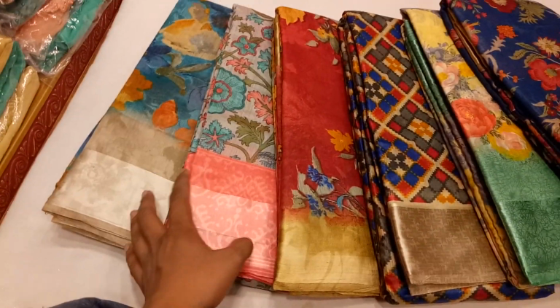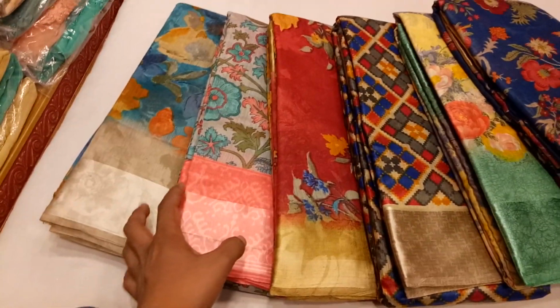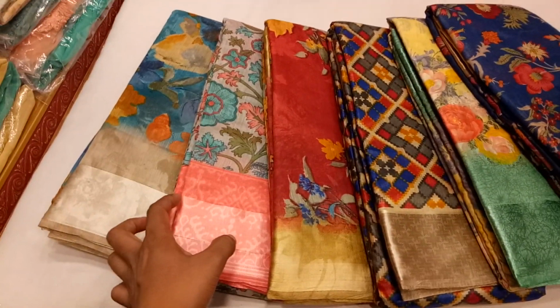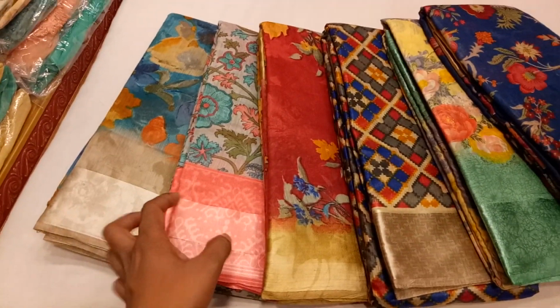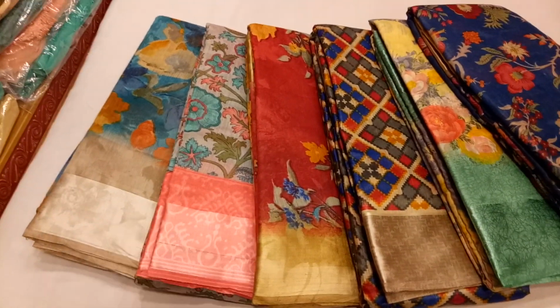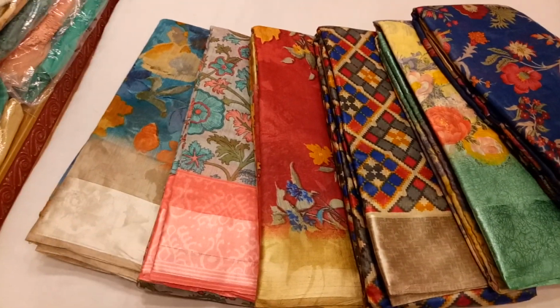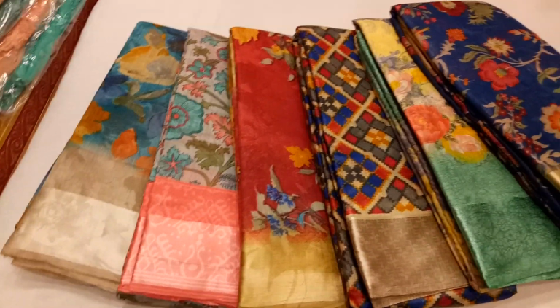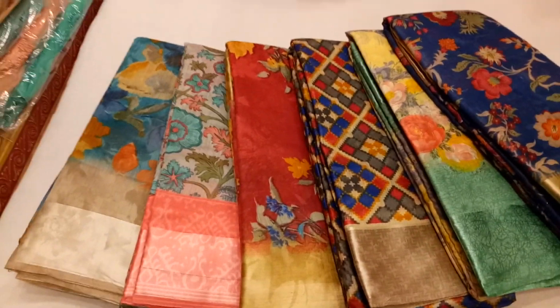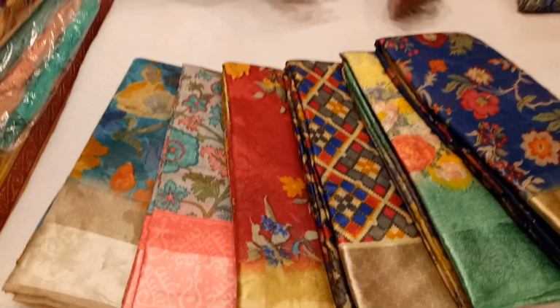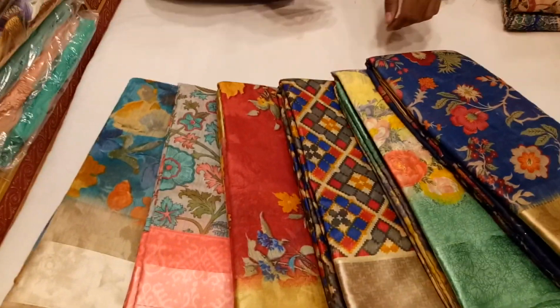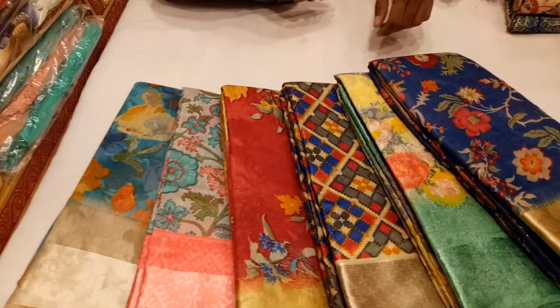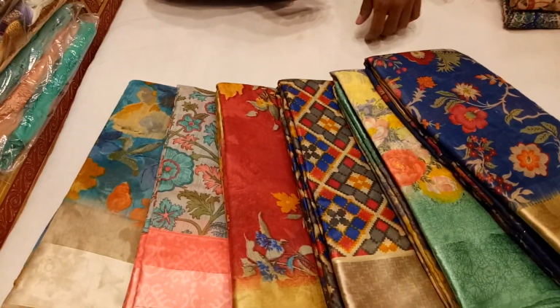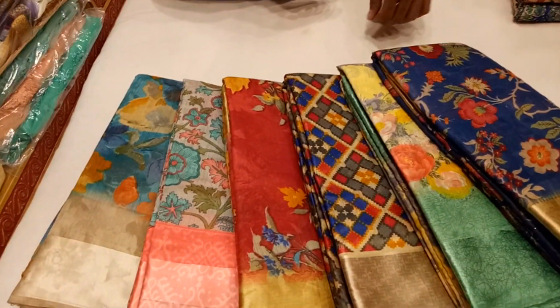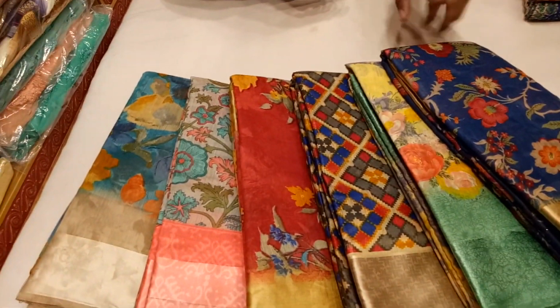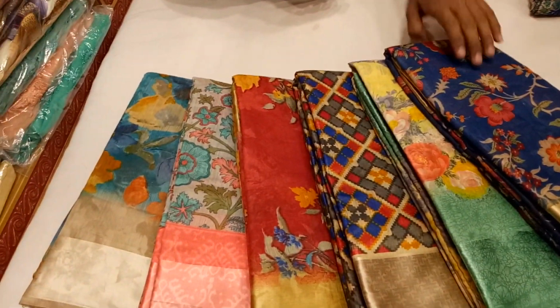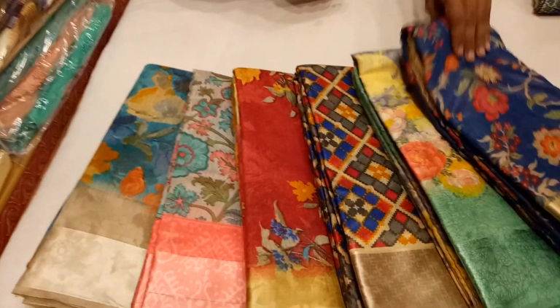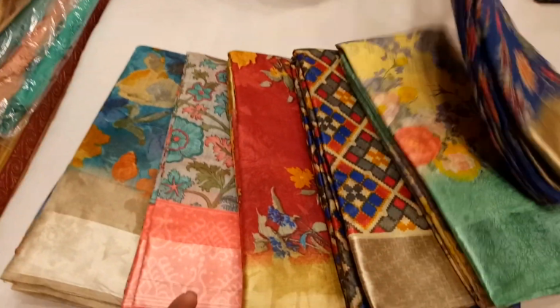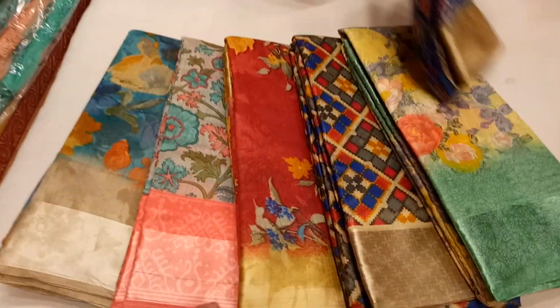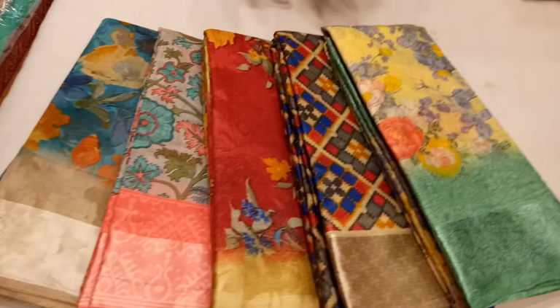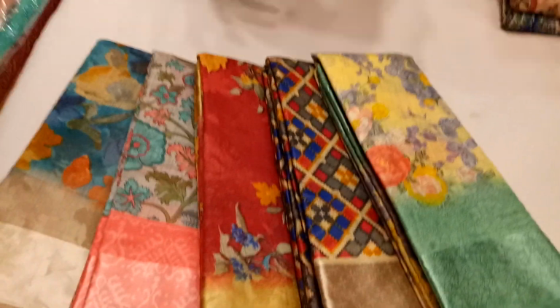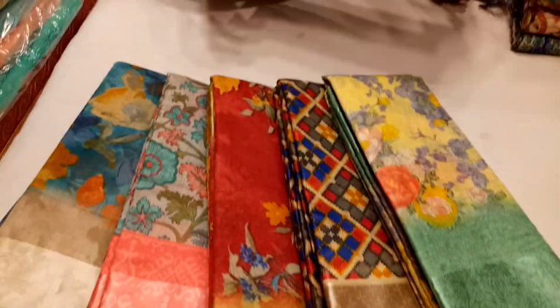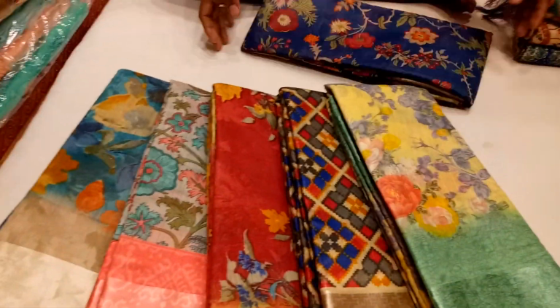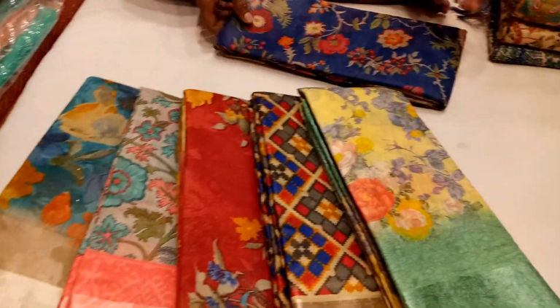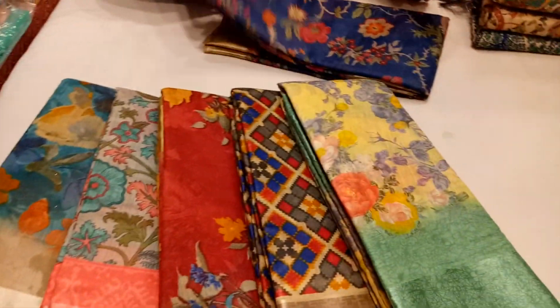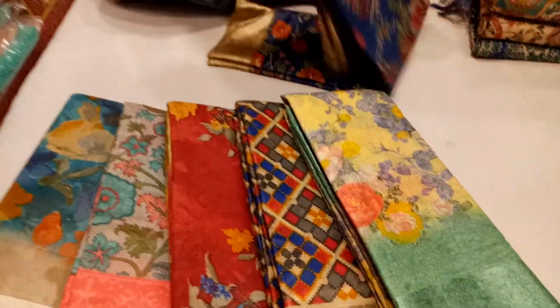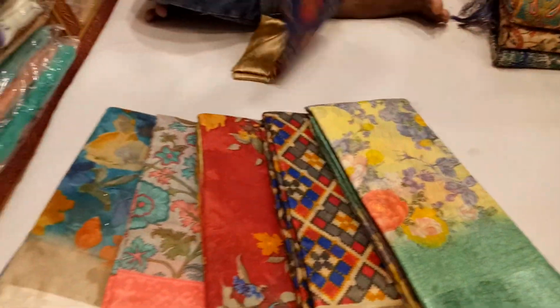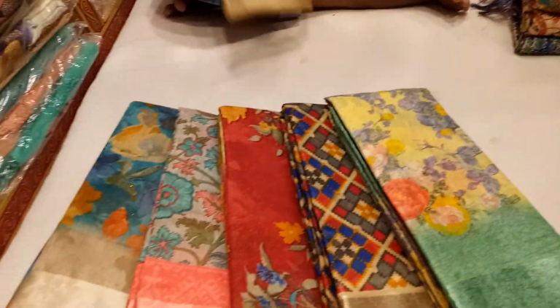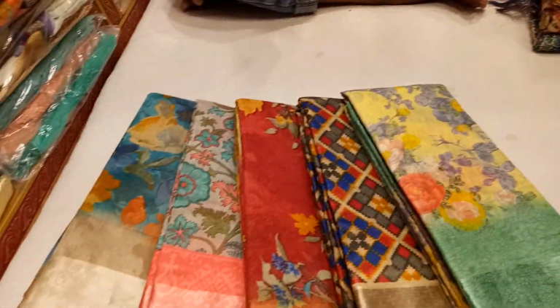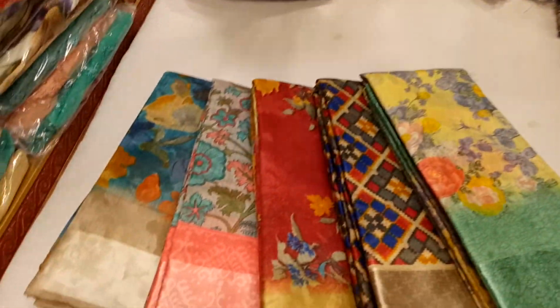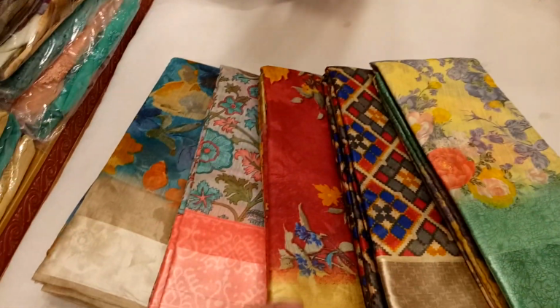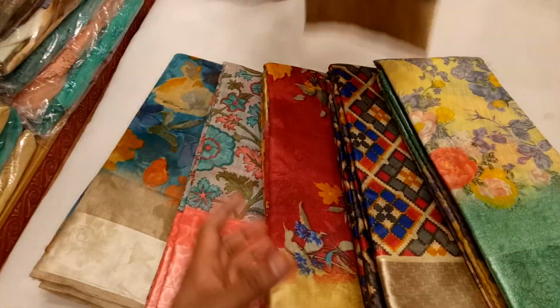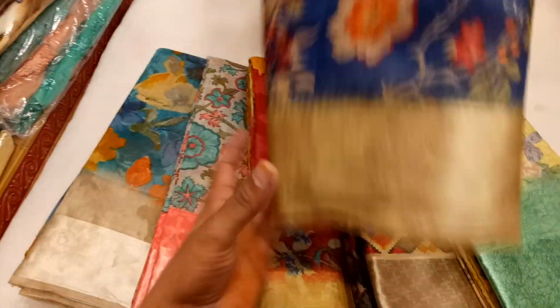I am going to make a lot of collection. First, I will show you the royal blue color.